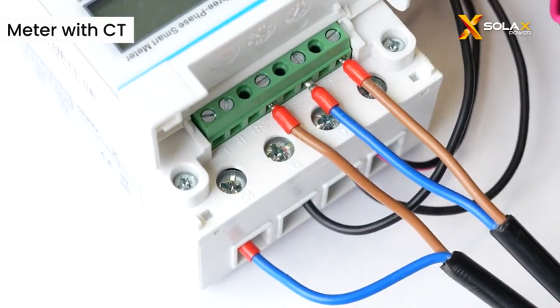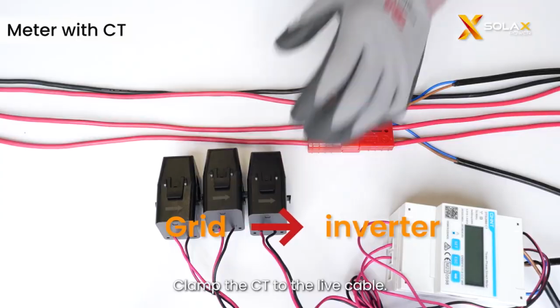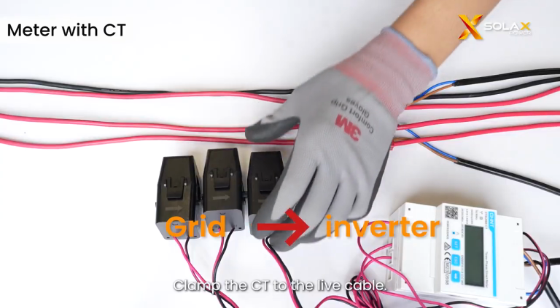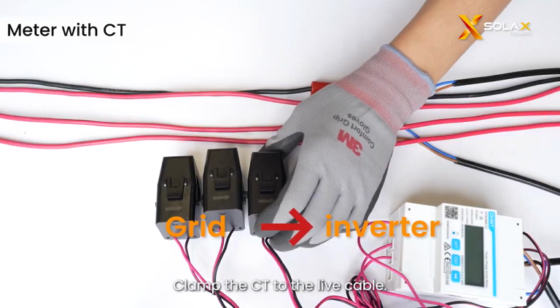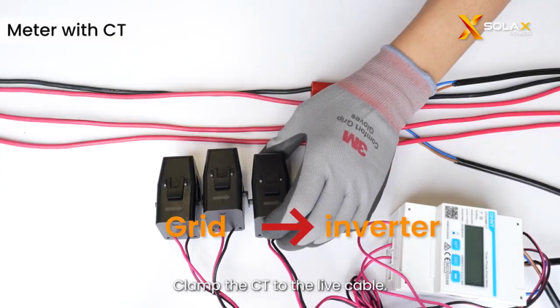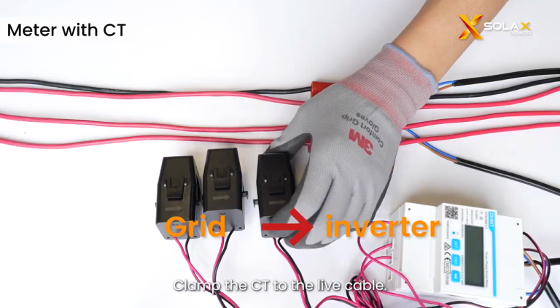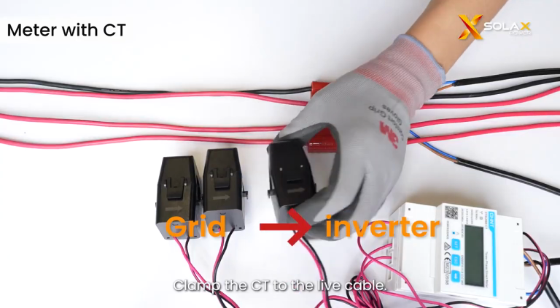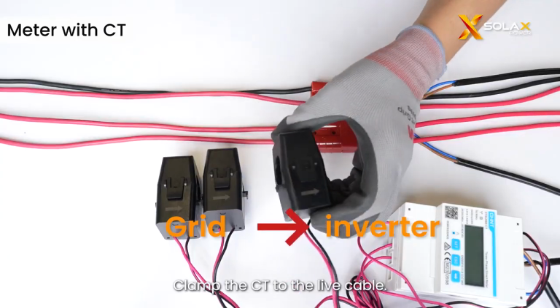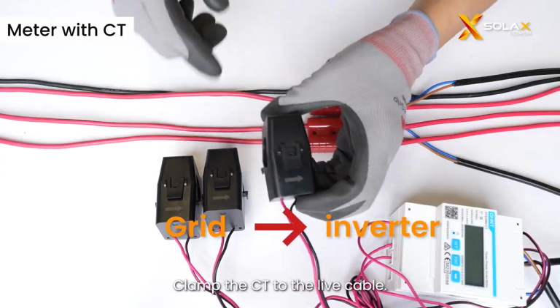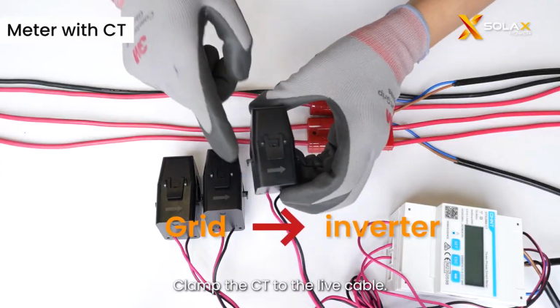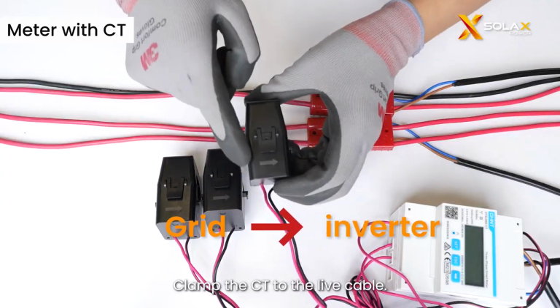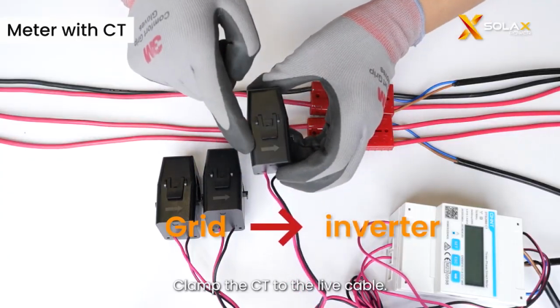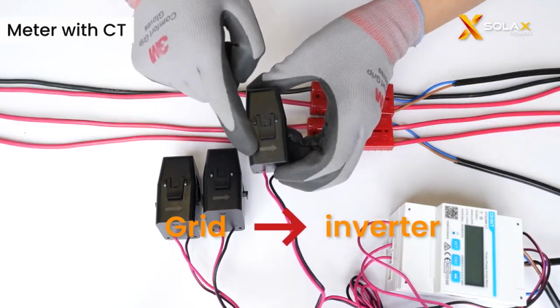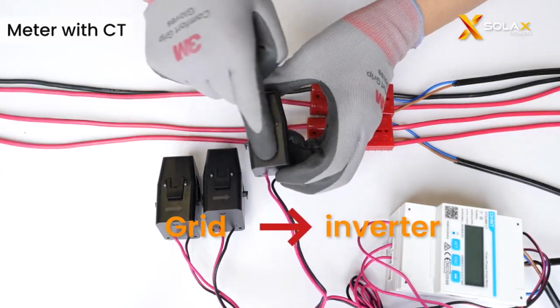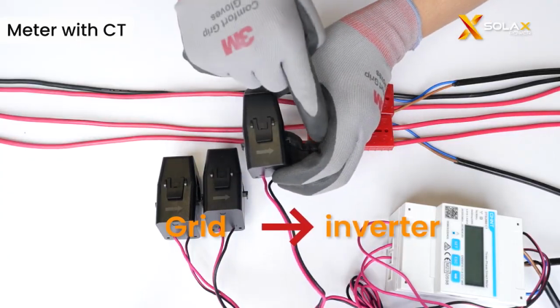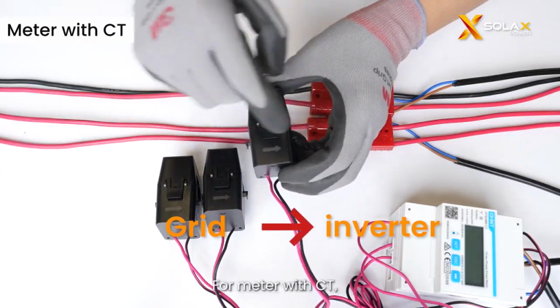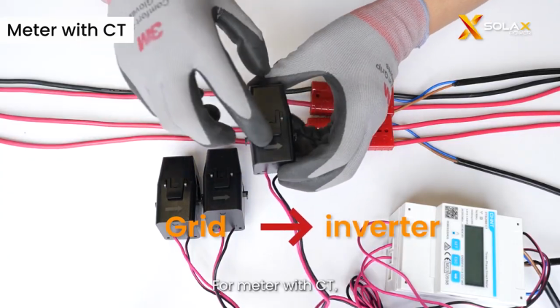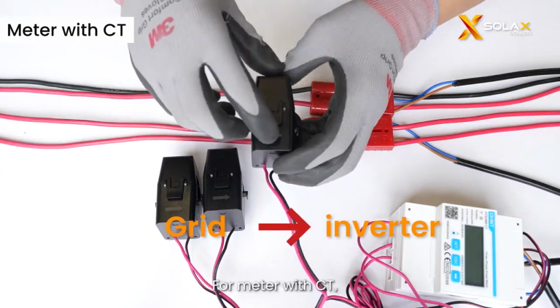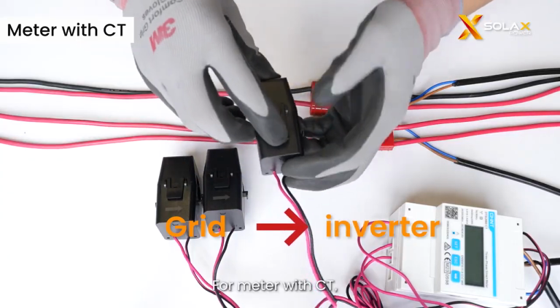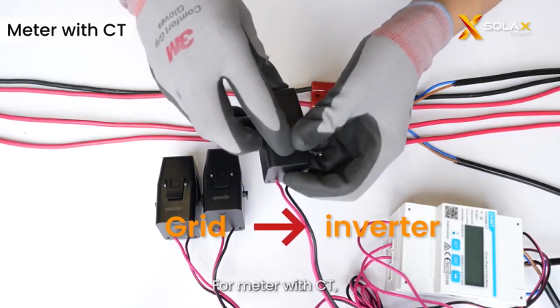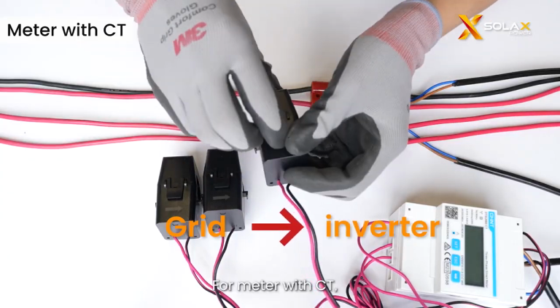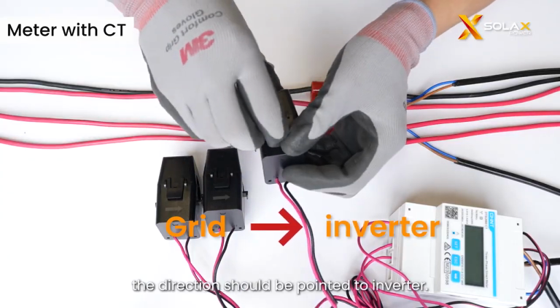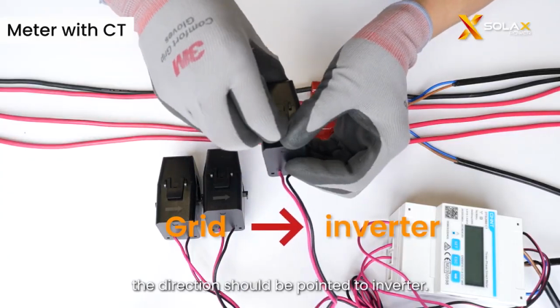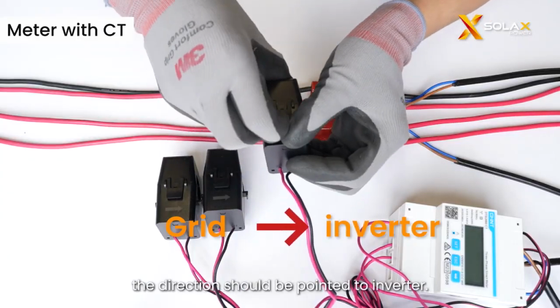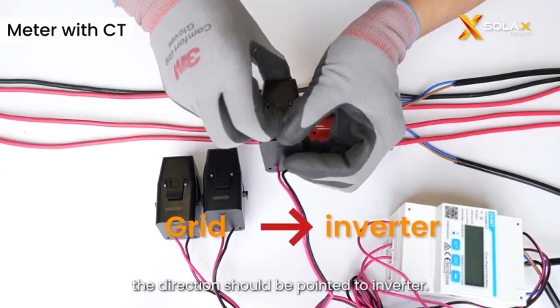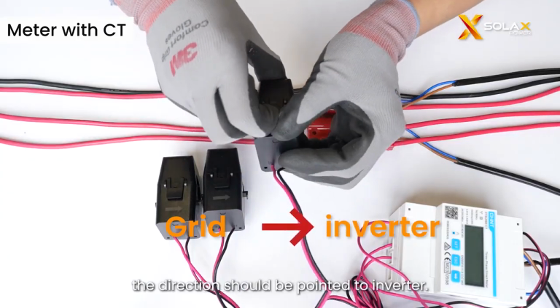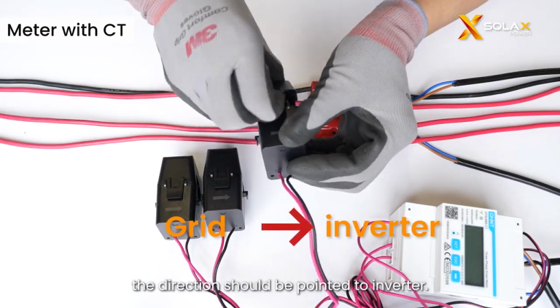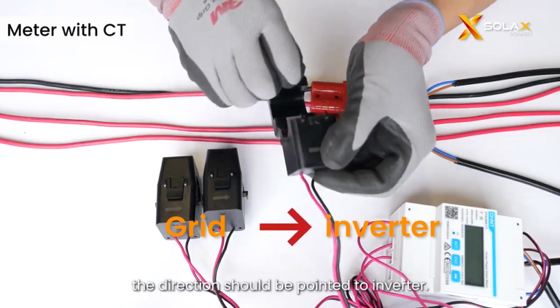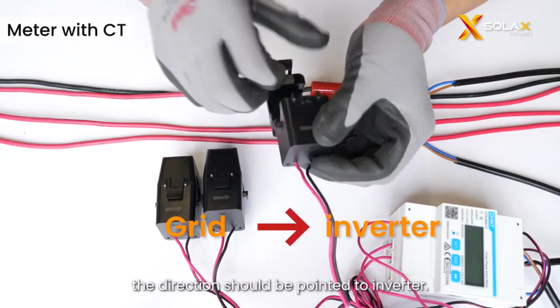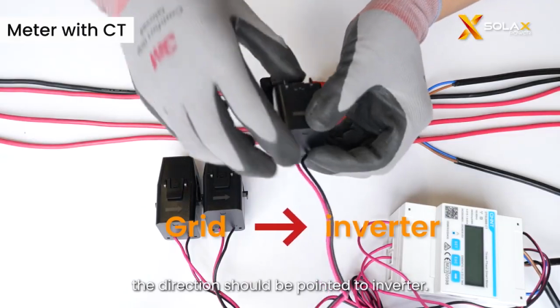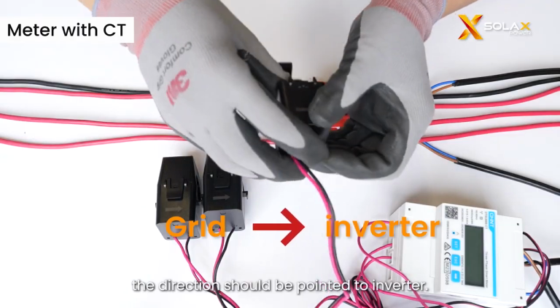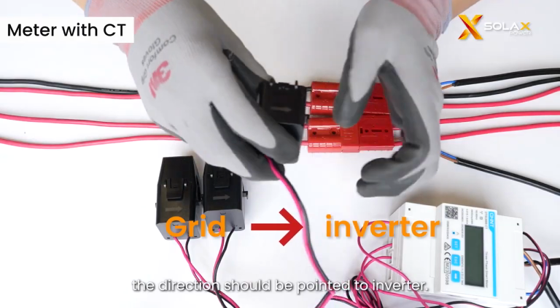Clamp the CT to the live cable. For the meter with CT, the direction should be pointed toward the inverter.